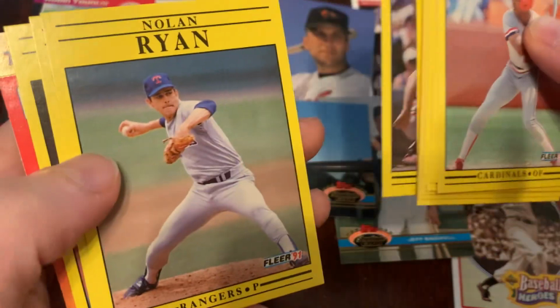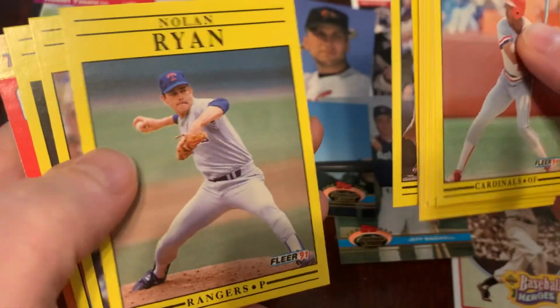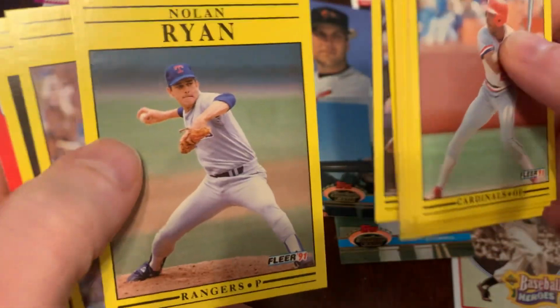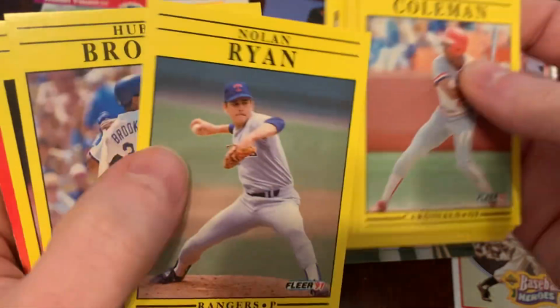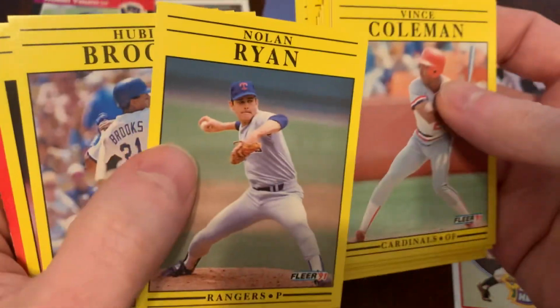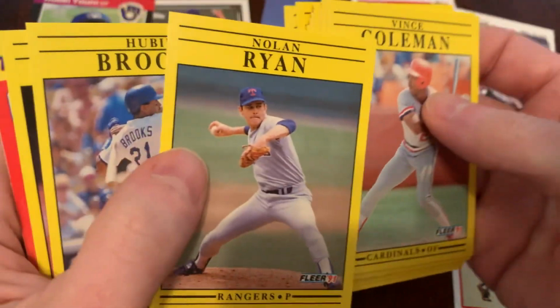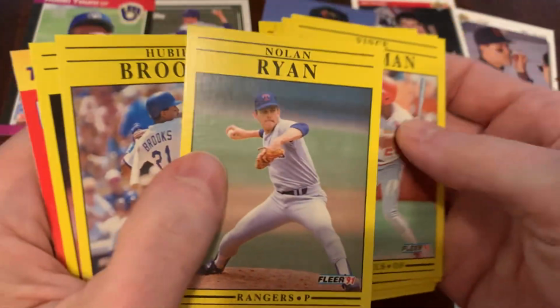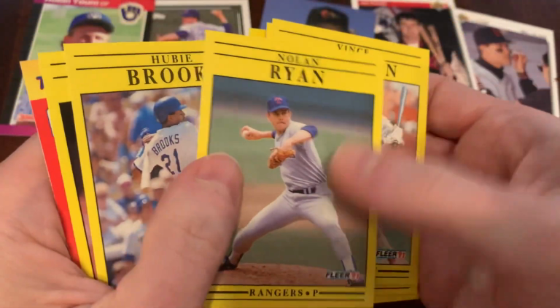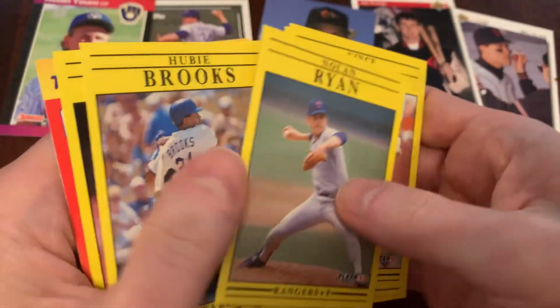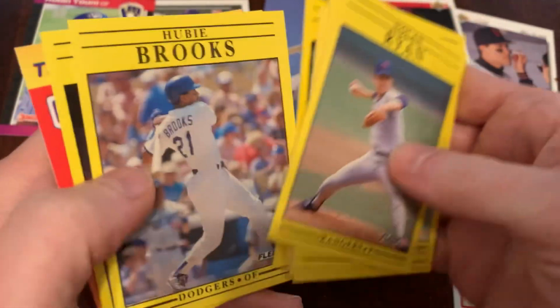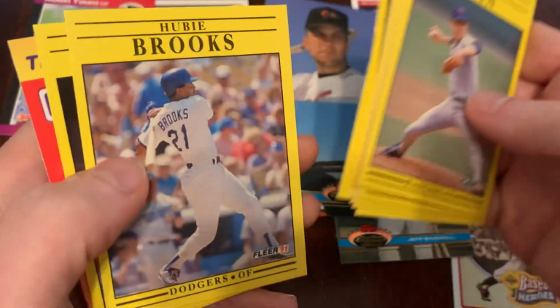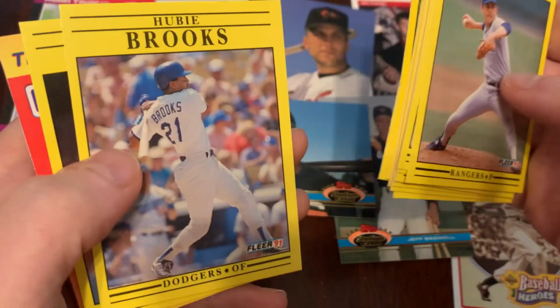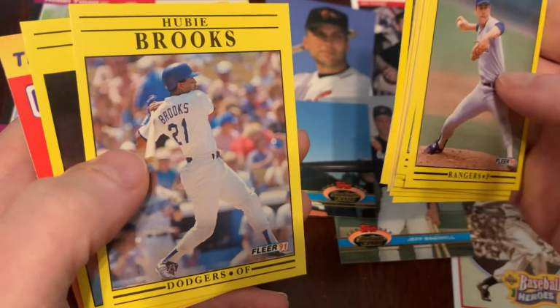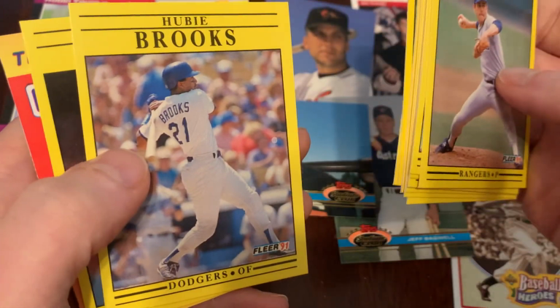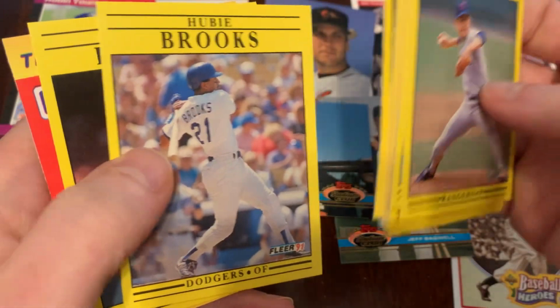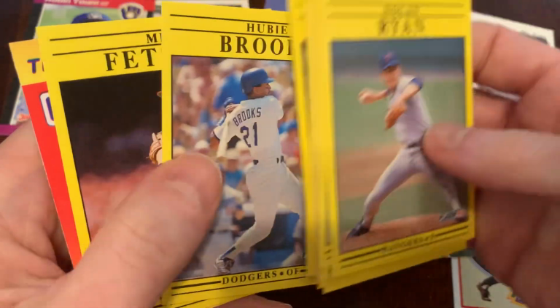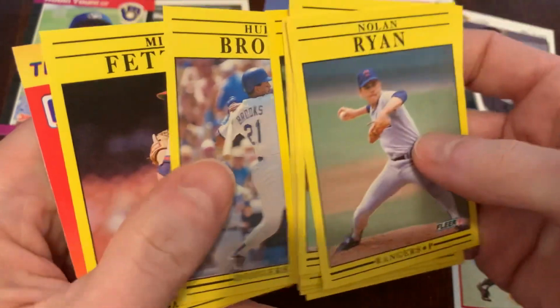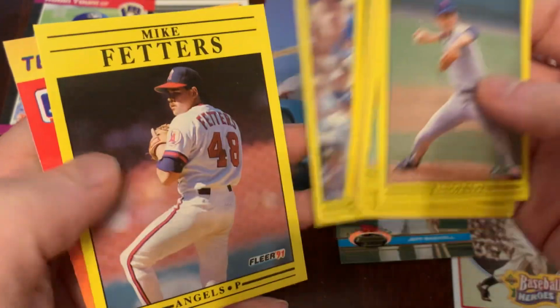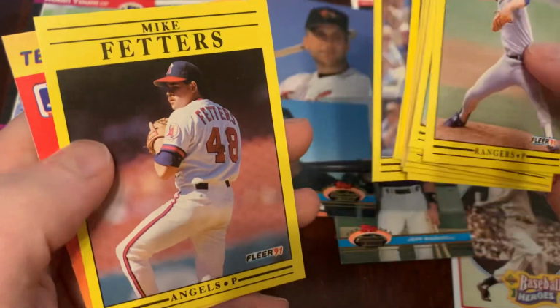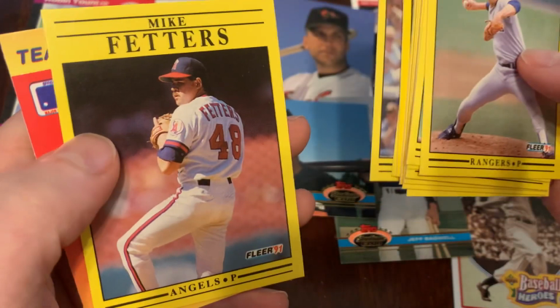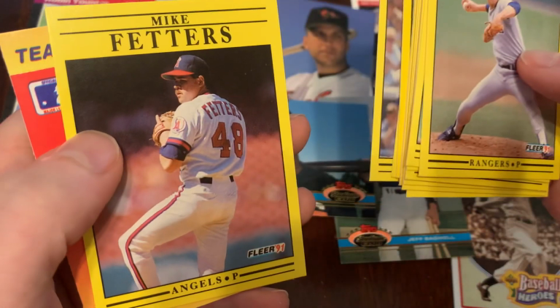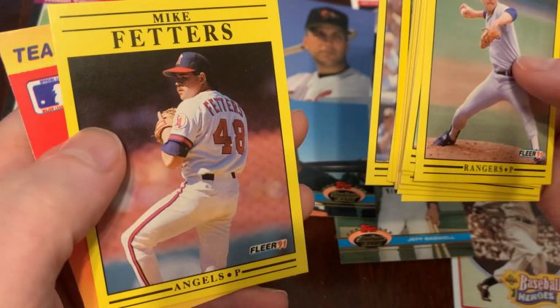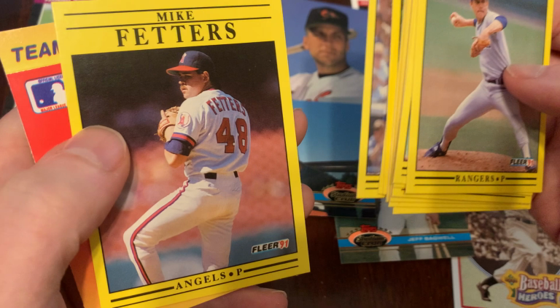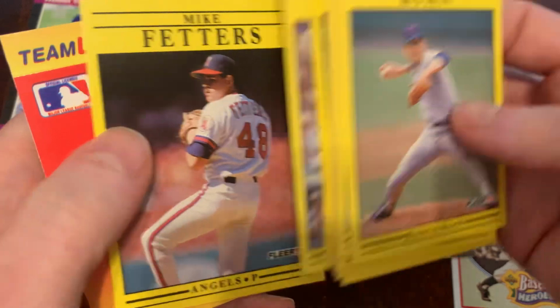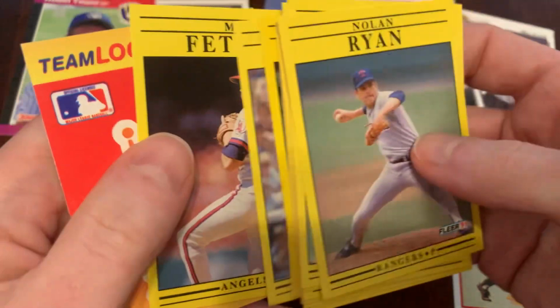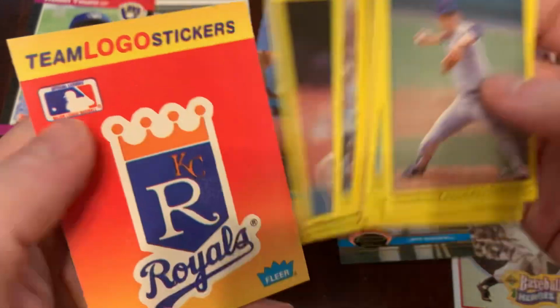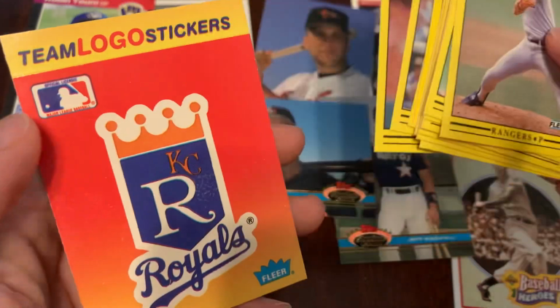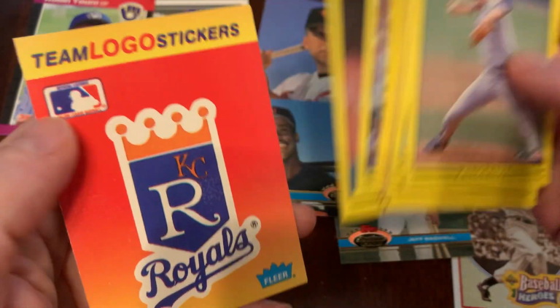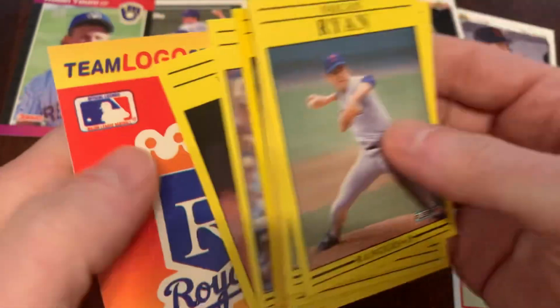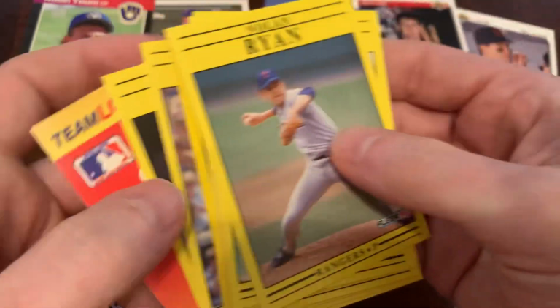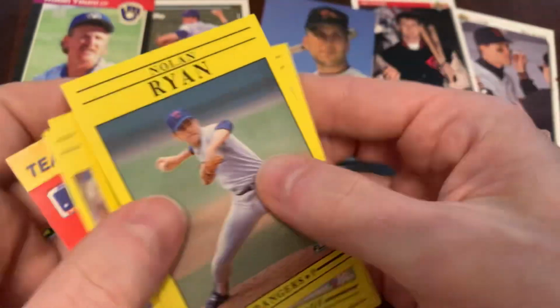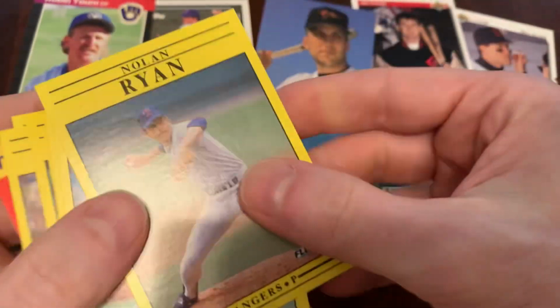There's Todd Zeal, Nolan Ryan — fantastic. Hubie Brooks, Mike Fetters, and then the Royals team logo.